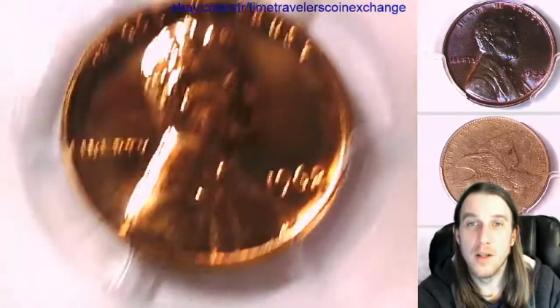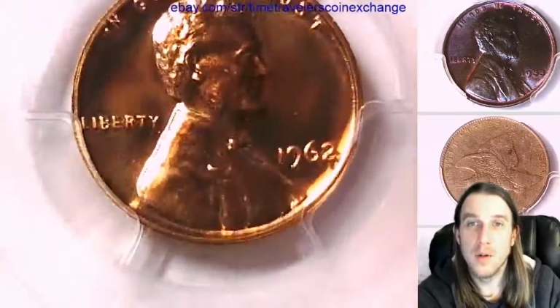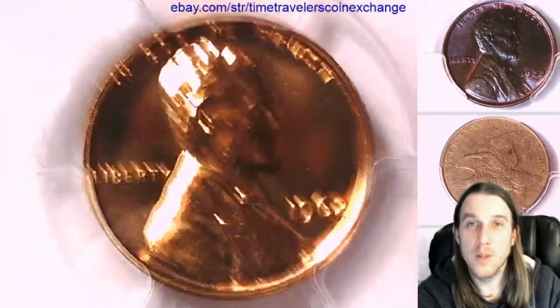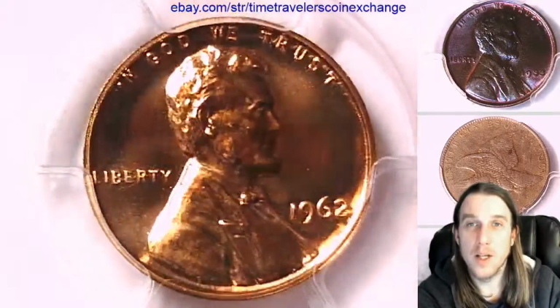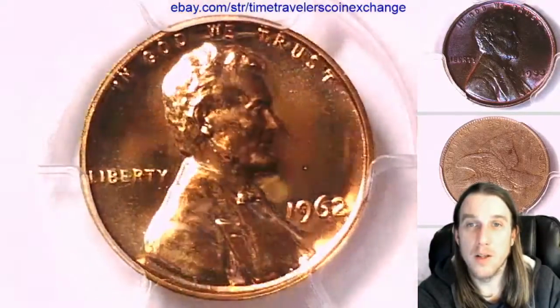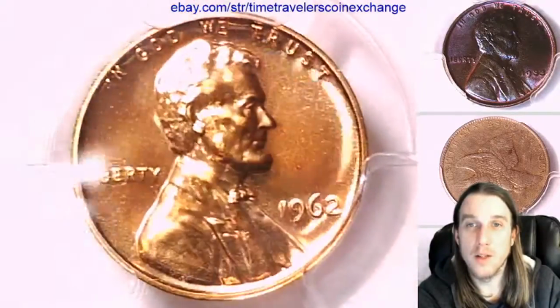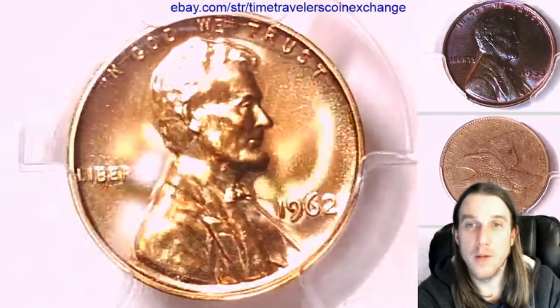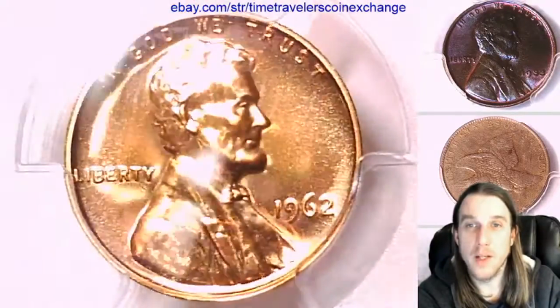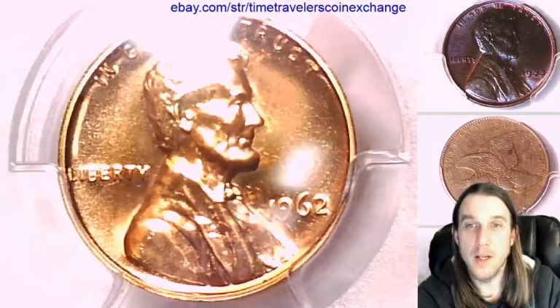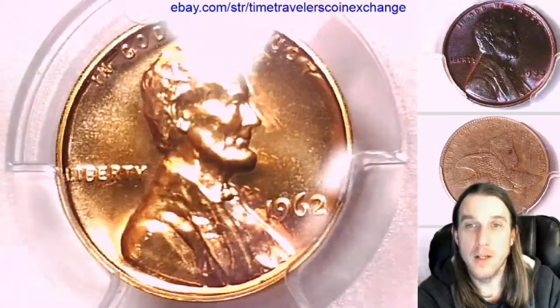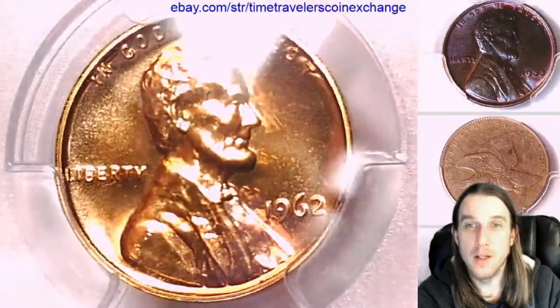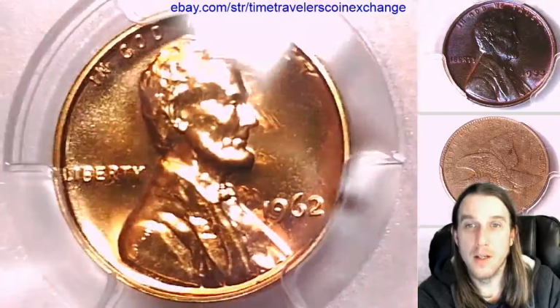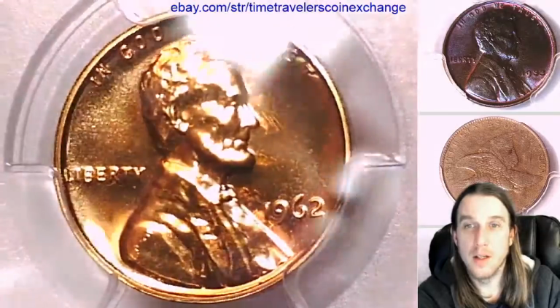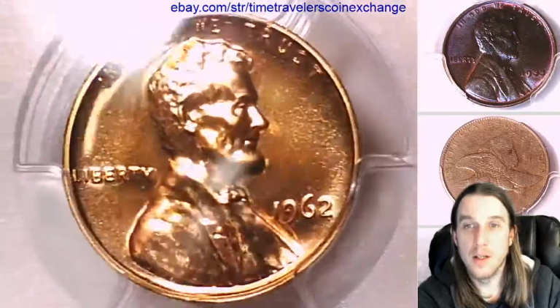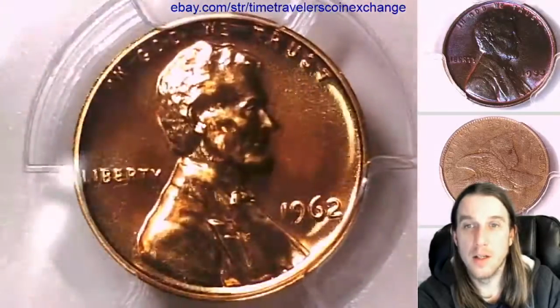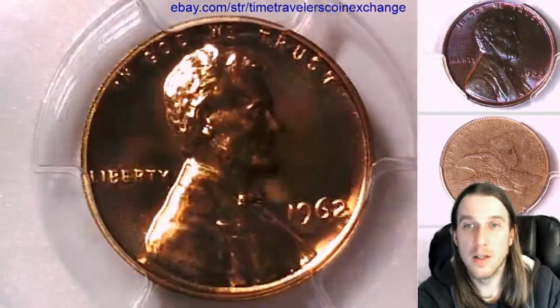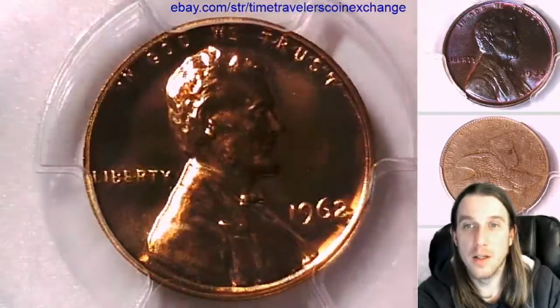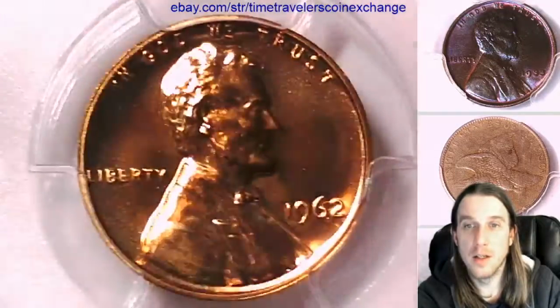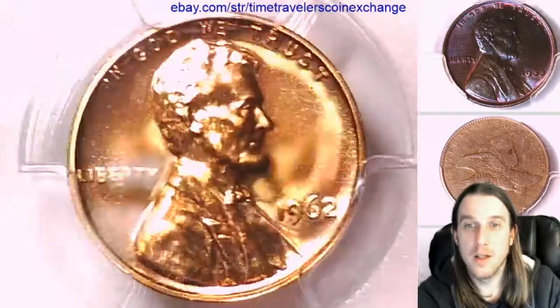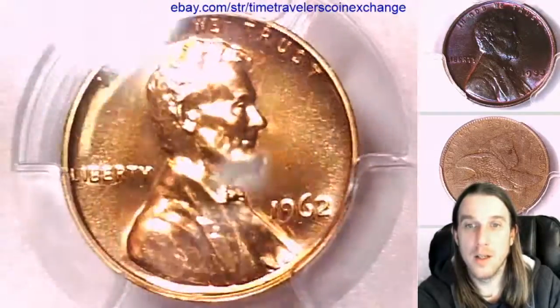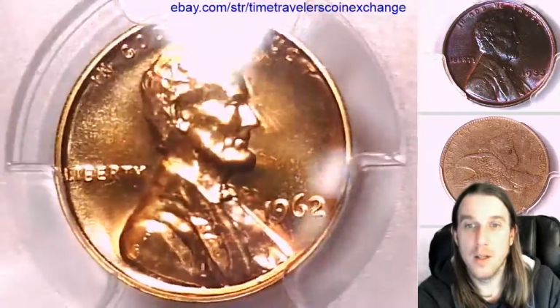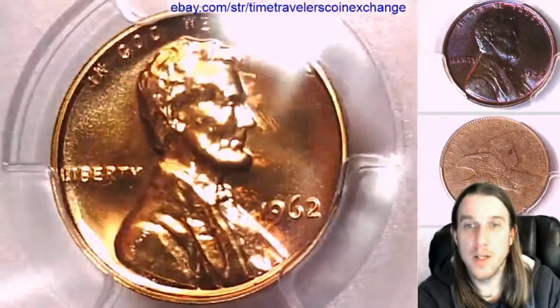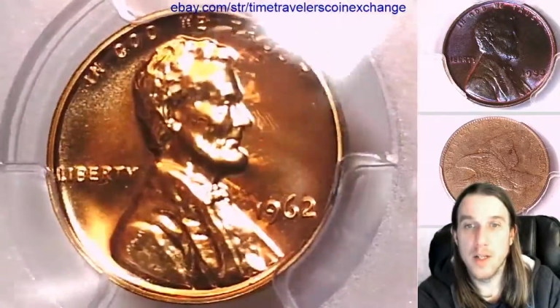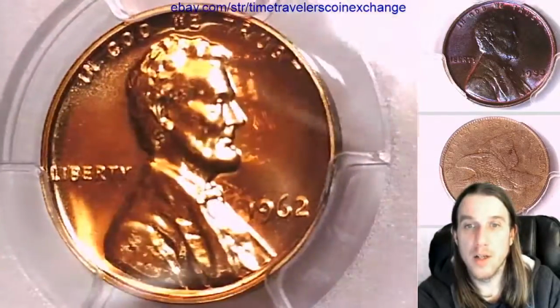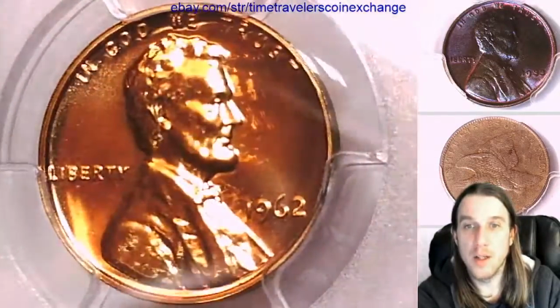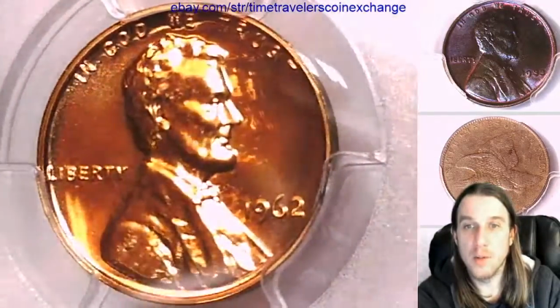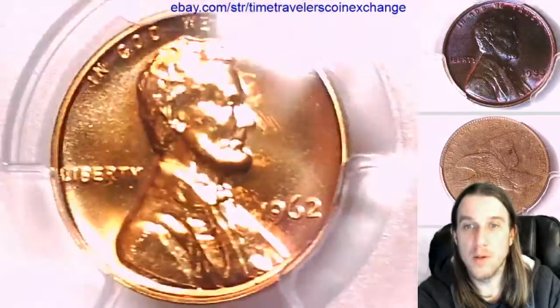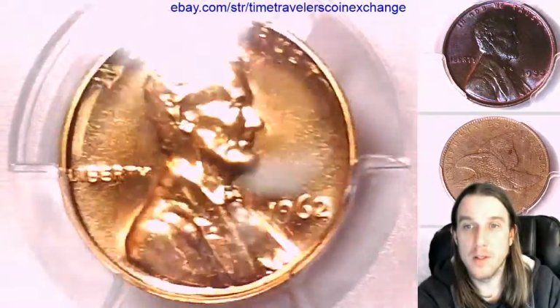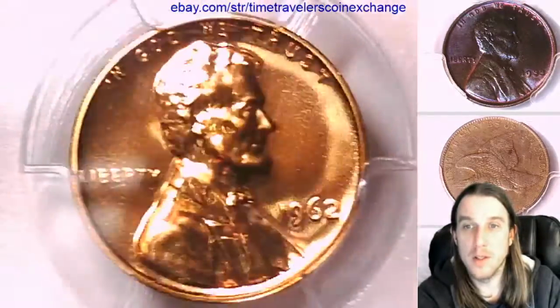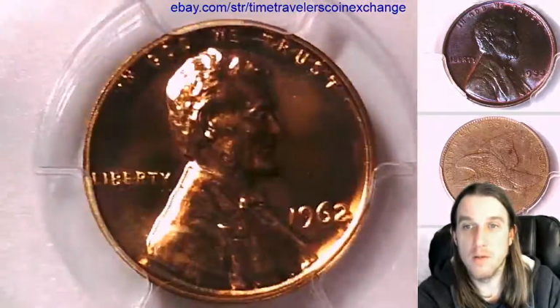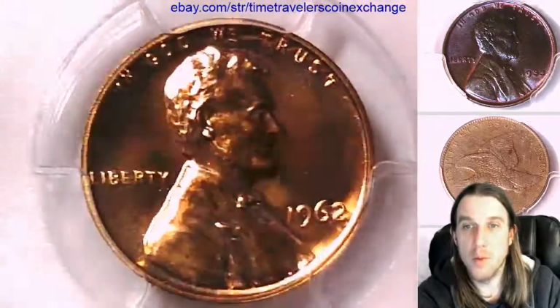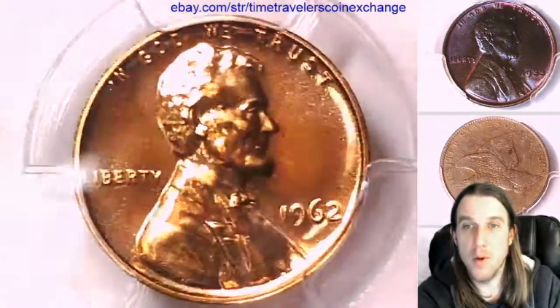We'll take a look at the front of Lincoln, then we can take a look at the reverse of the Memorial.